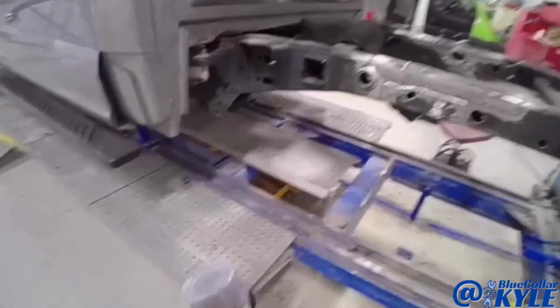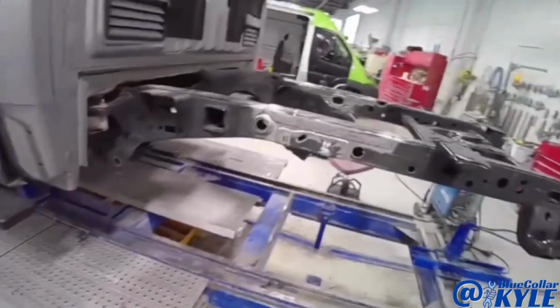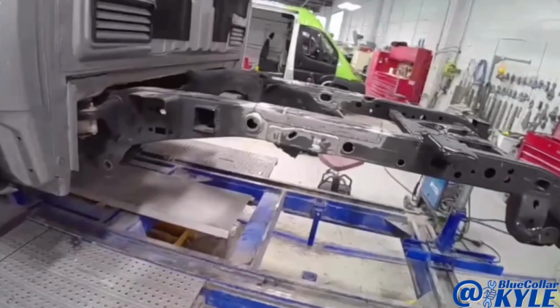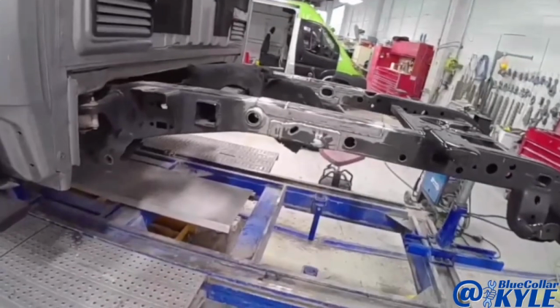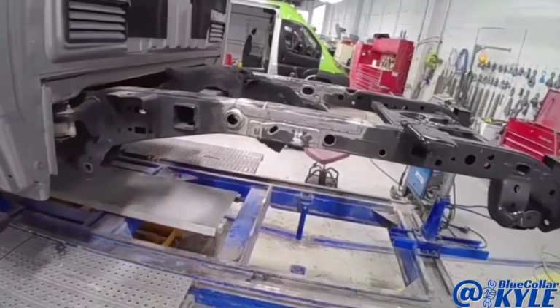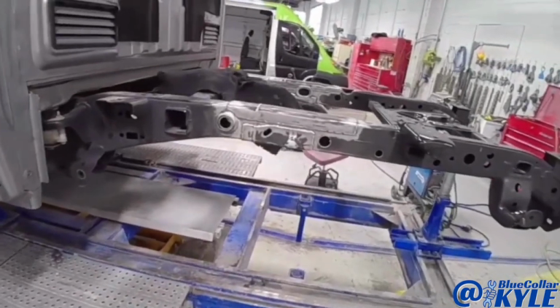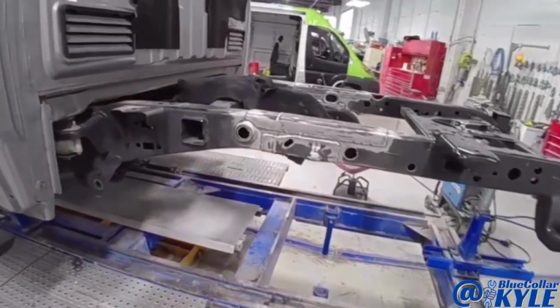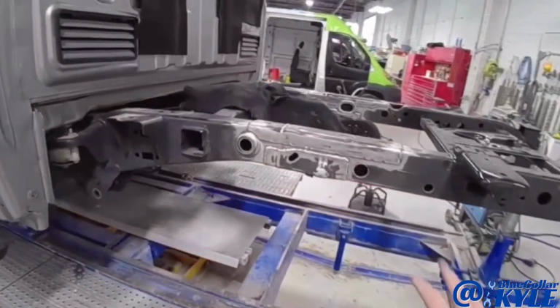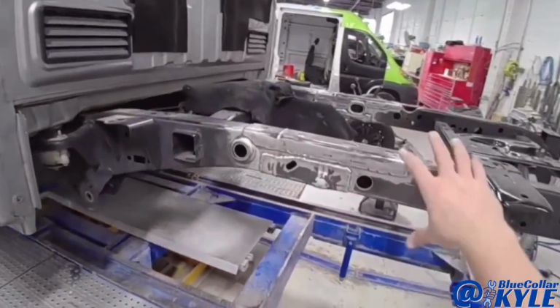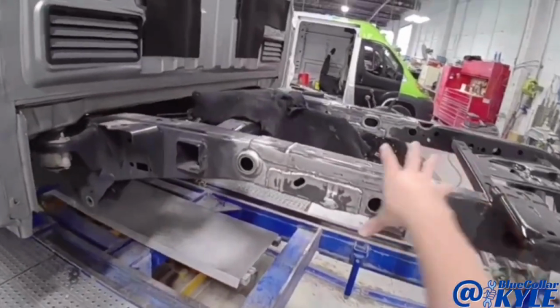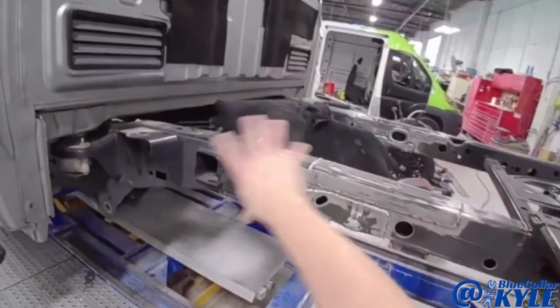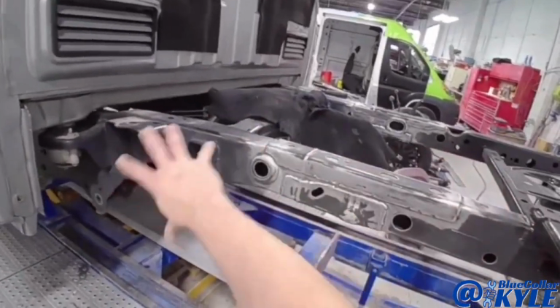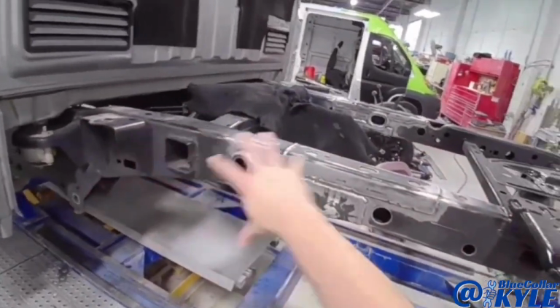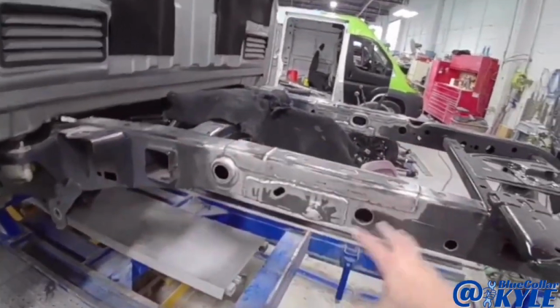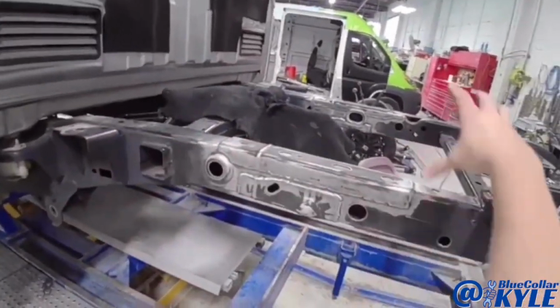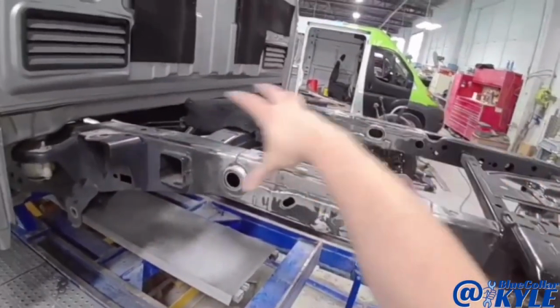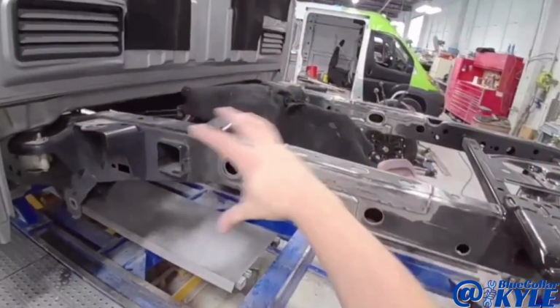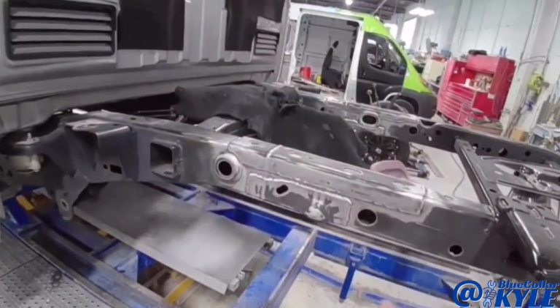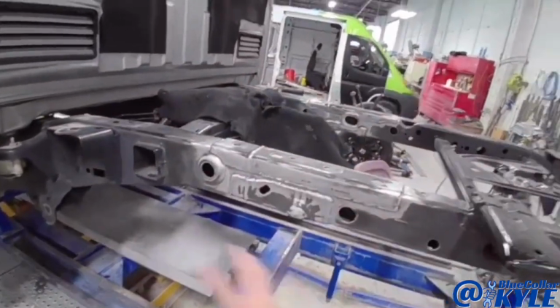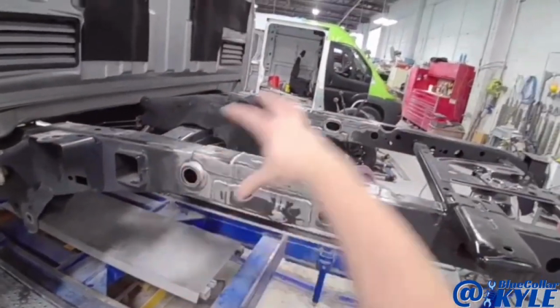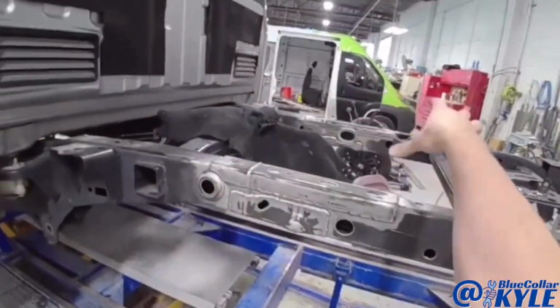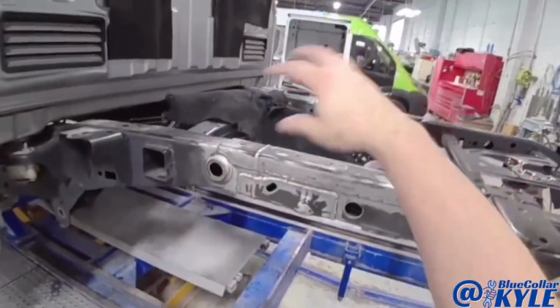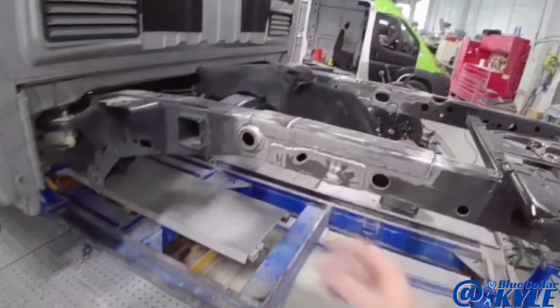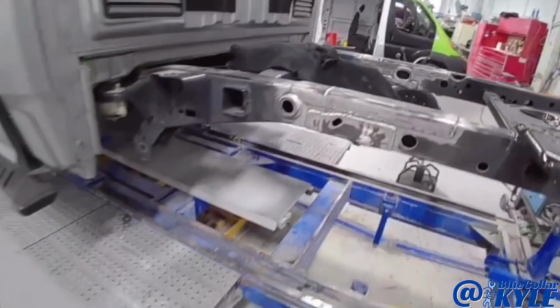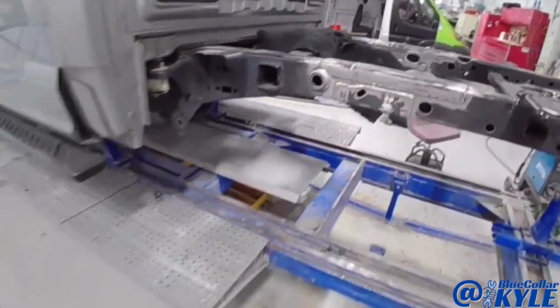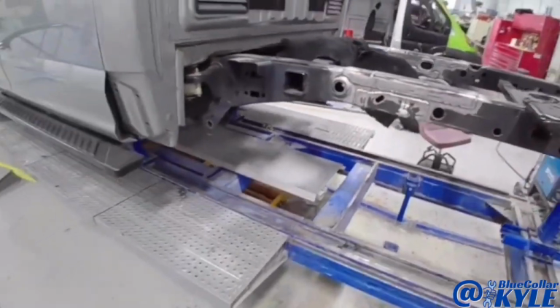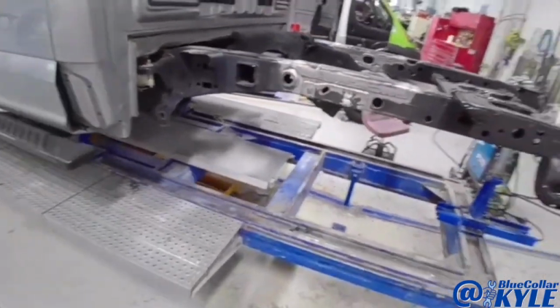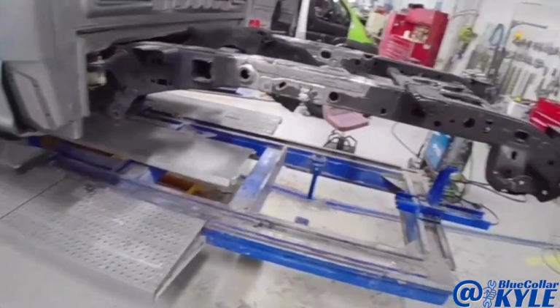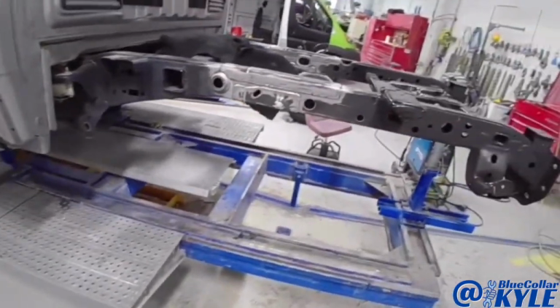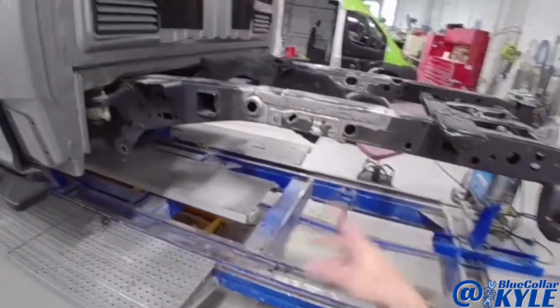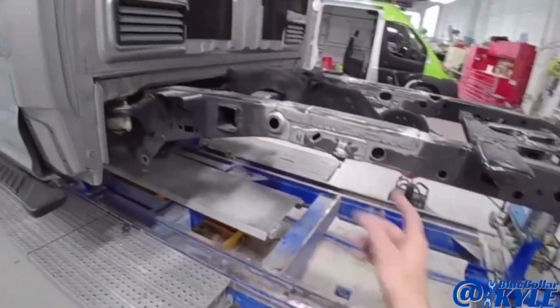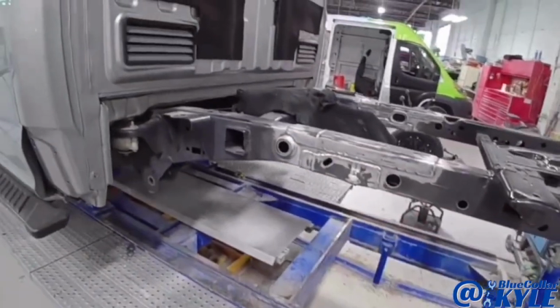Now I have some epoxy primer mixed up. I'm going to spray it on all this bare metal before I finish it out with some black.